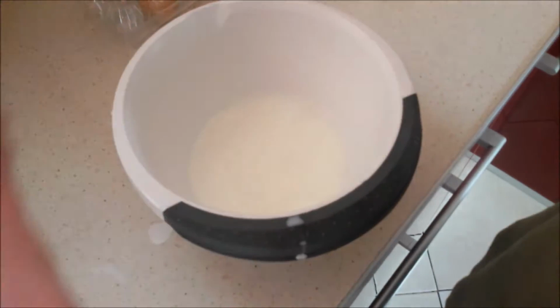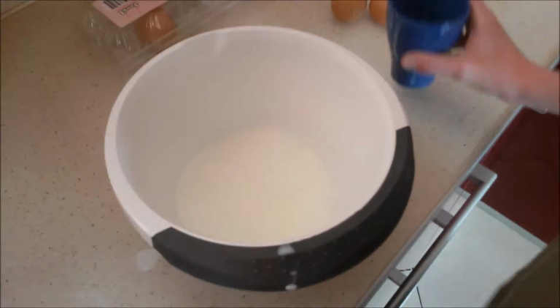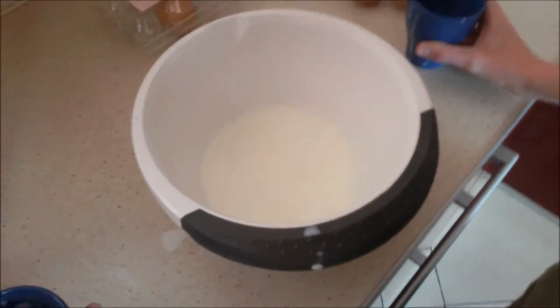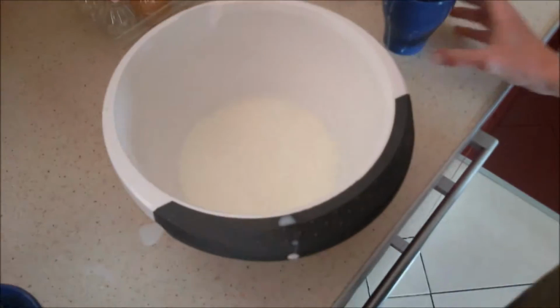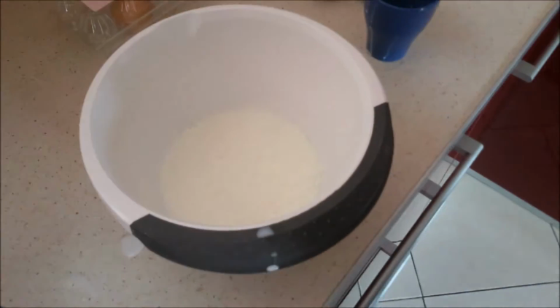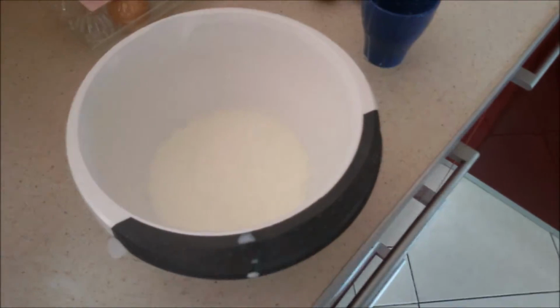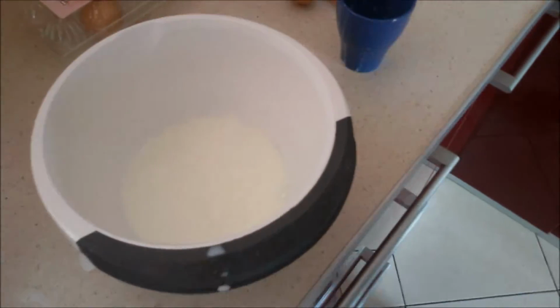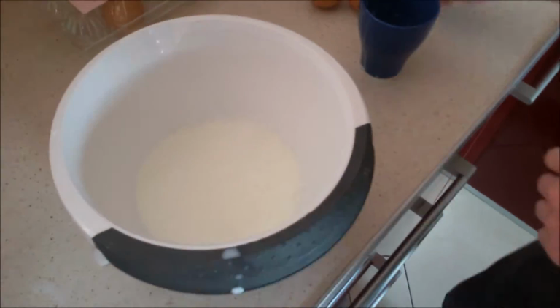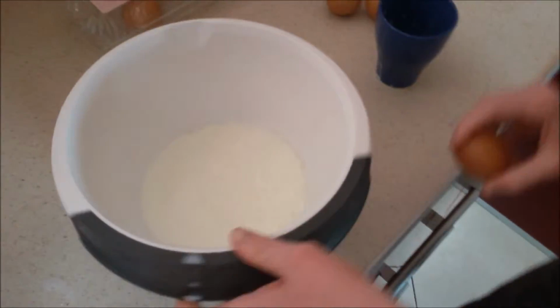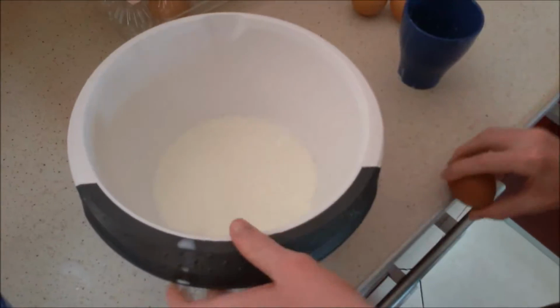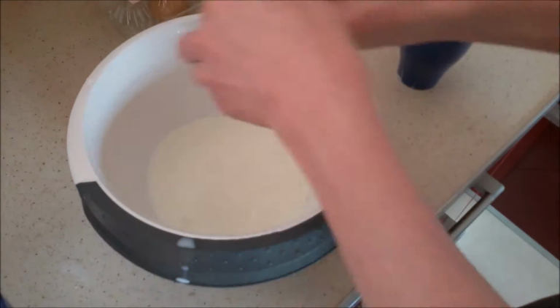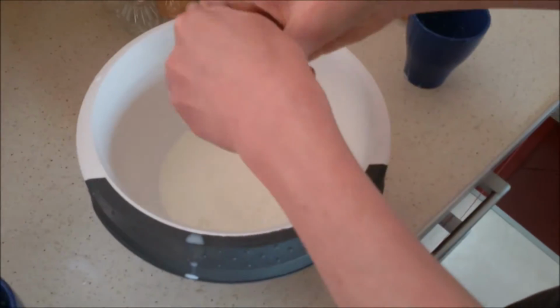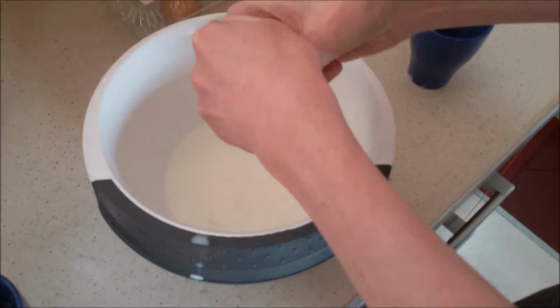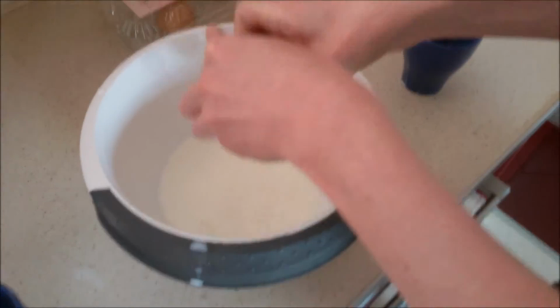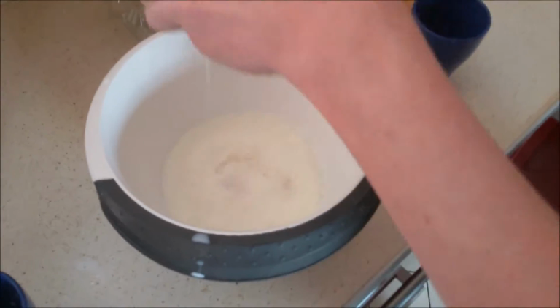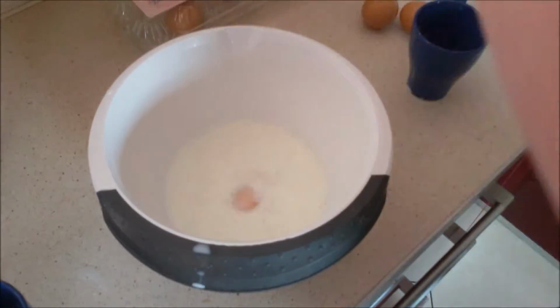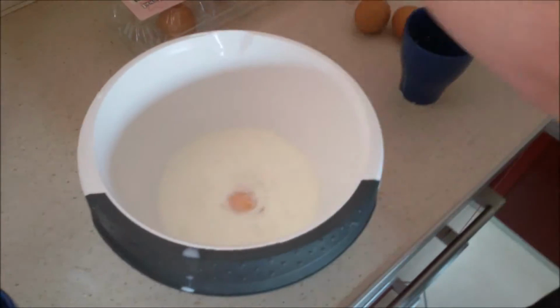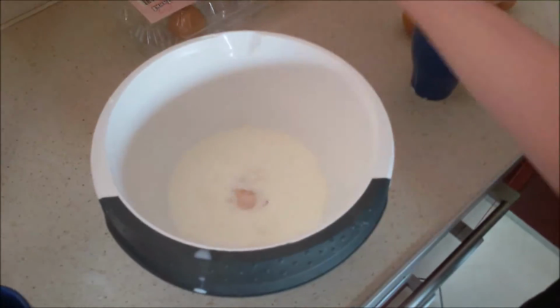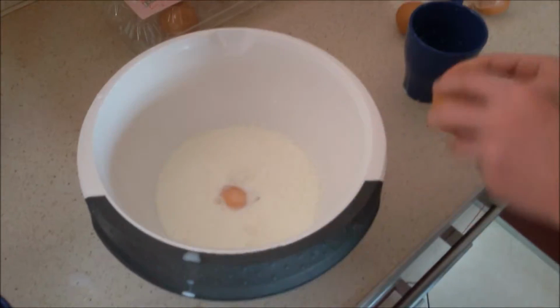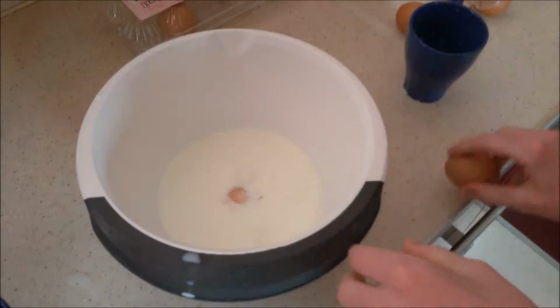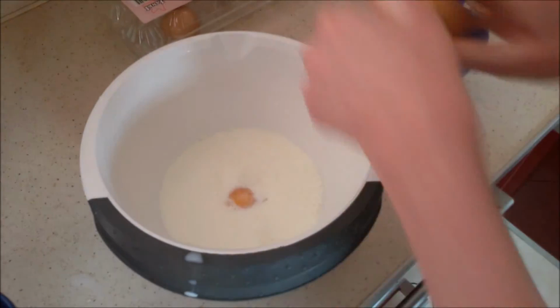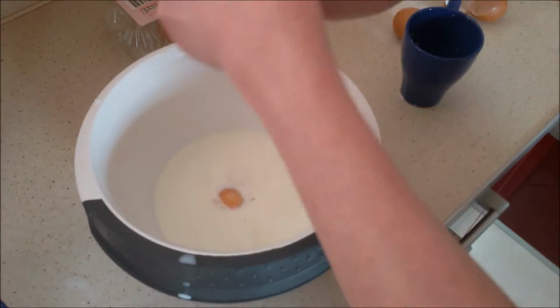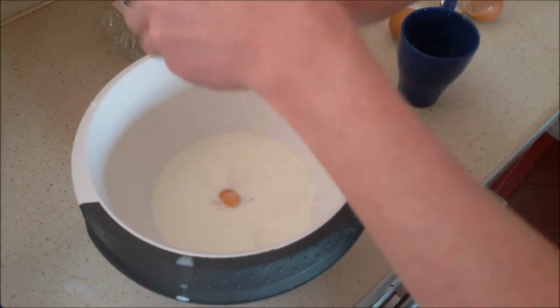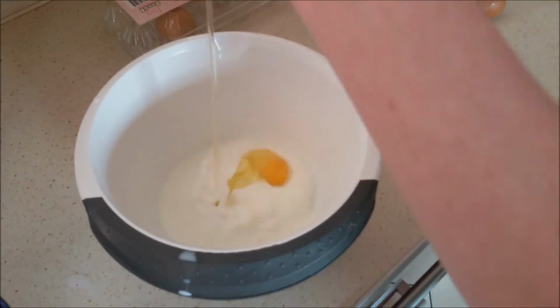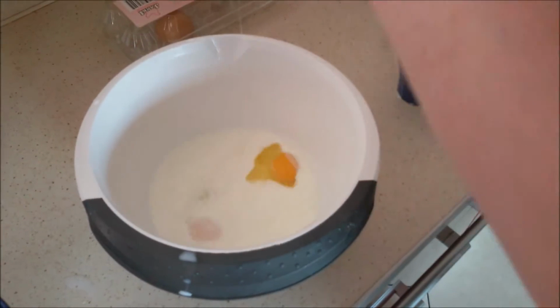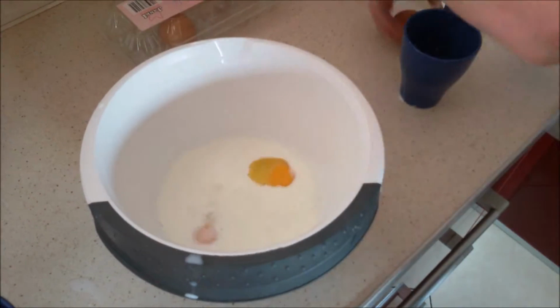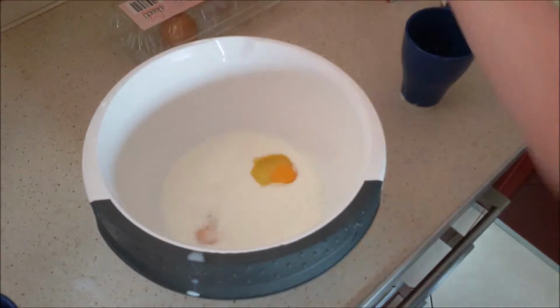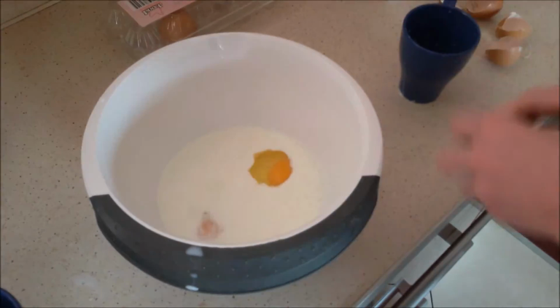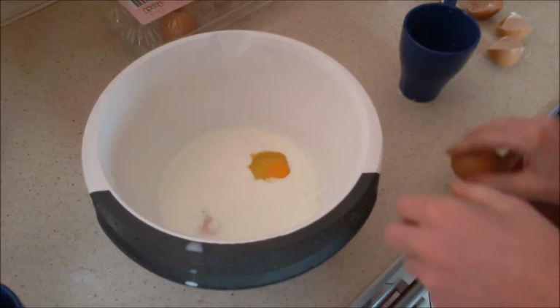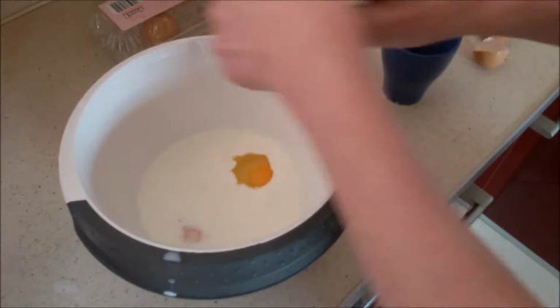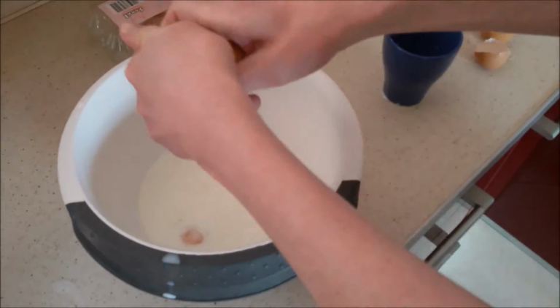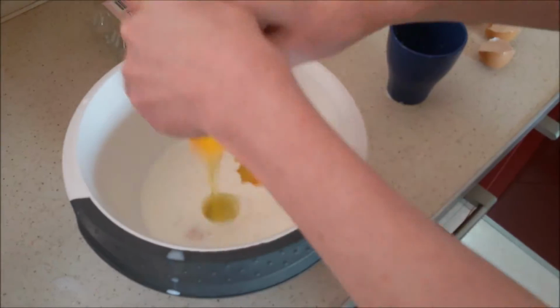First, you will have to add everything to one big bowl and mix it till it's beautiful and pure.